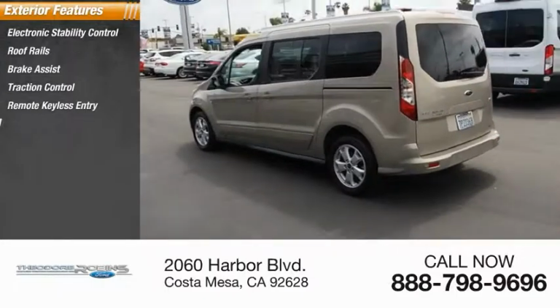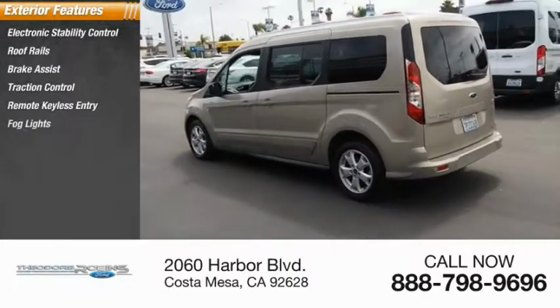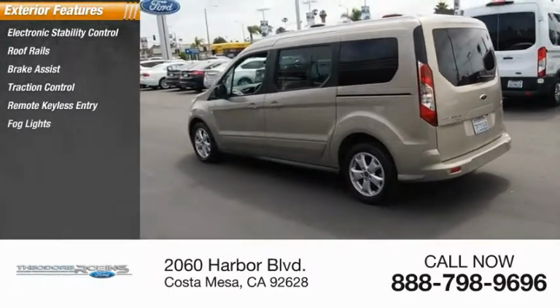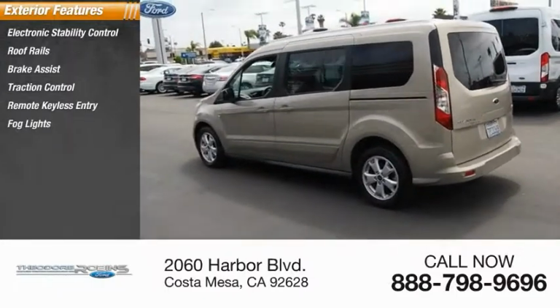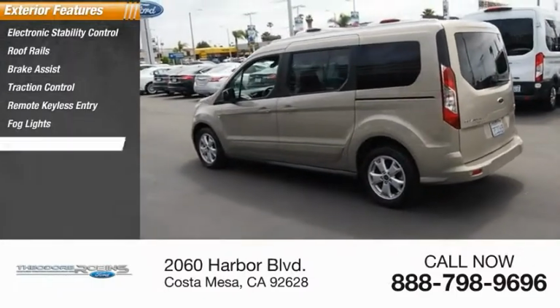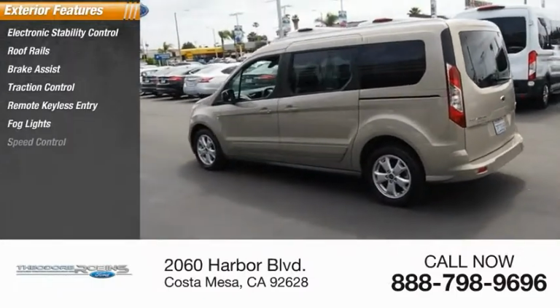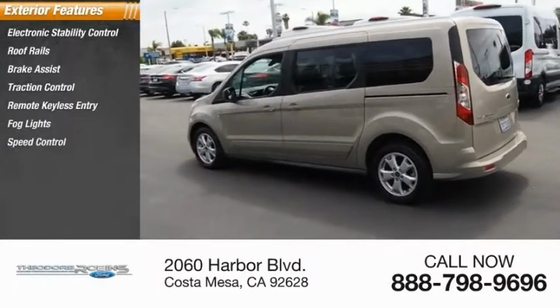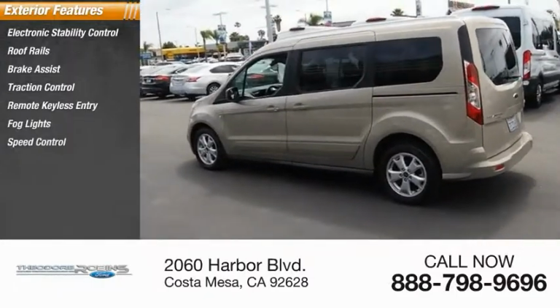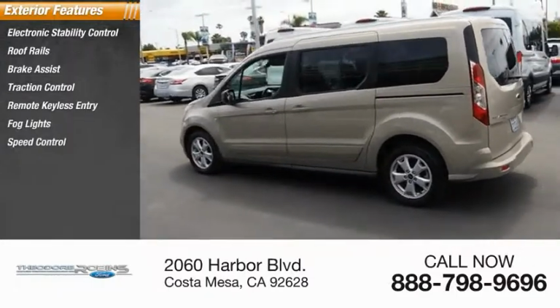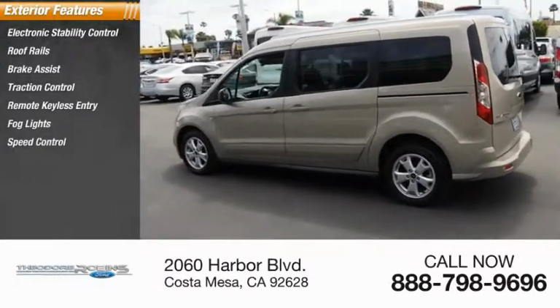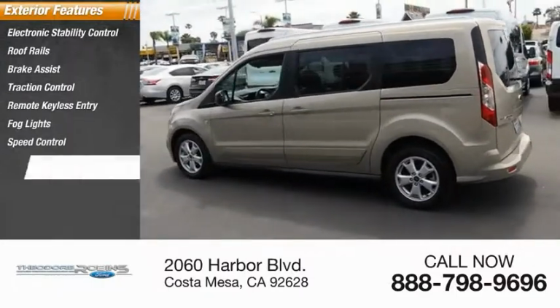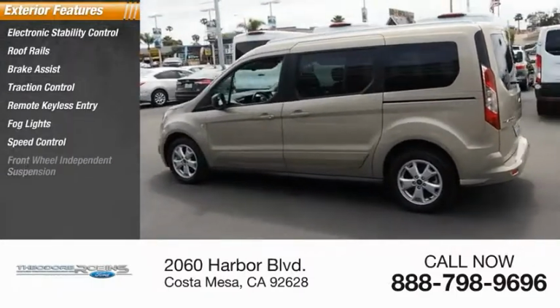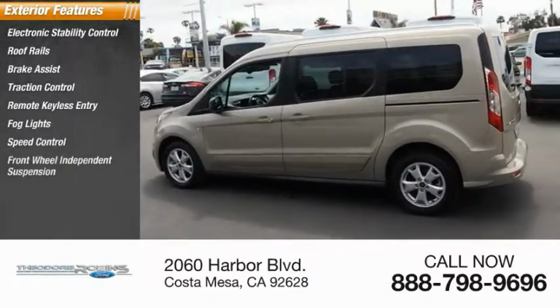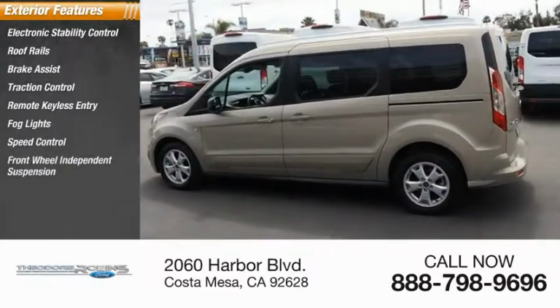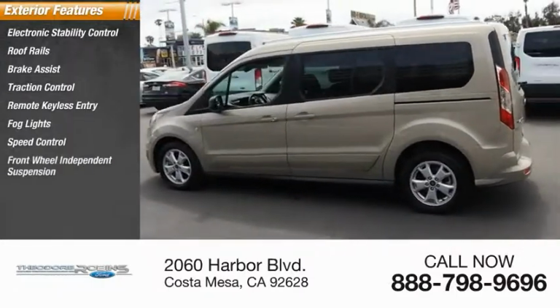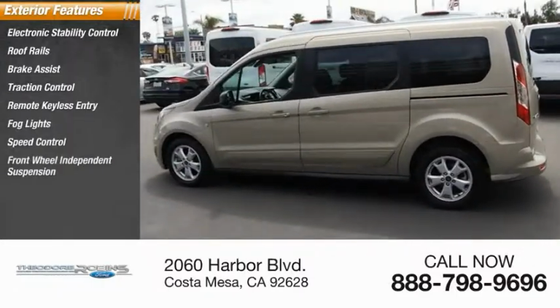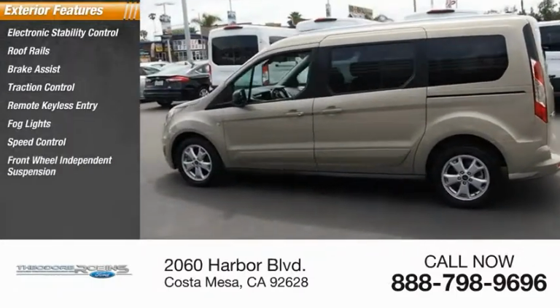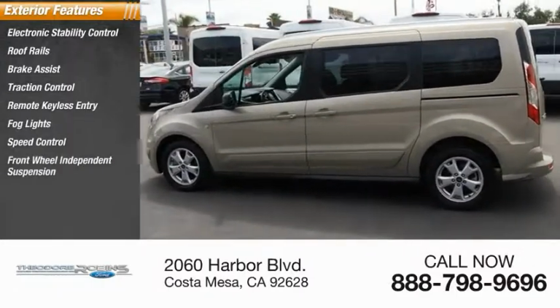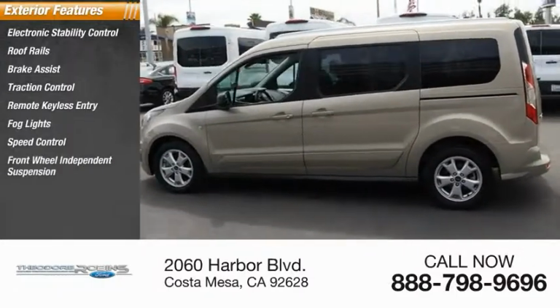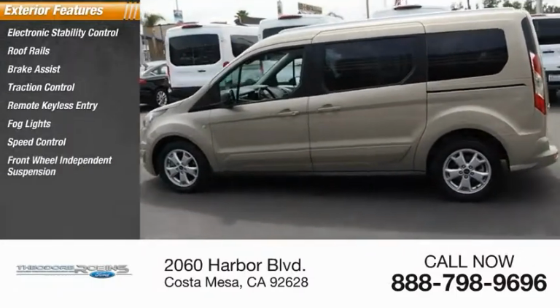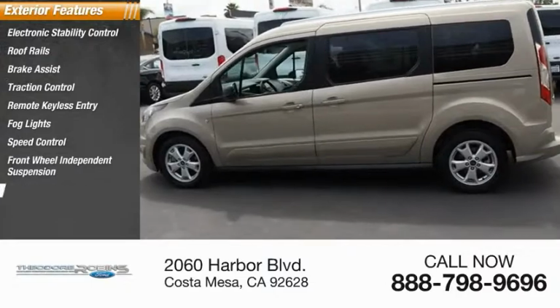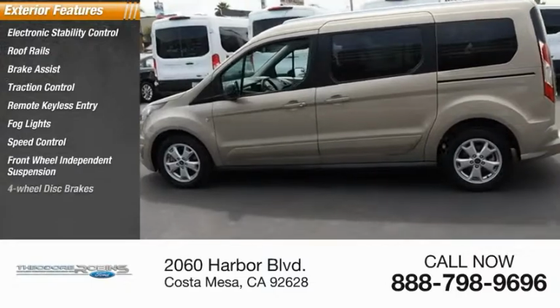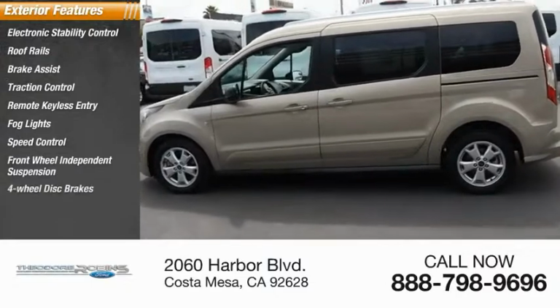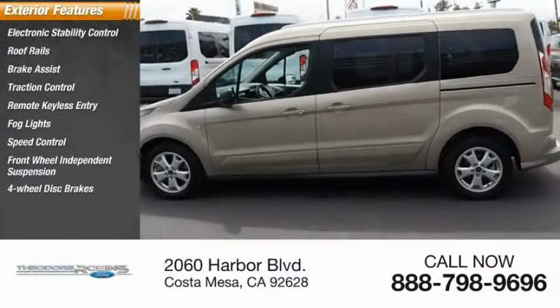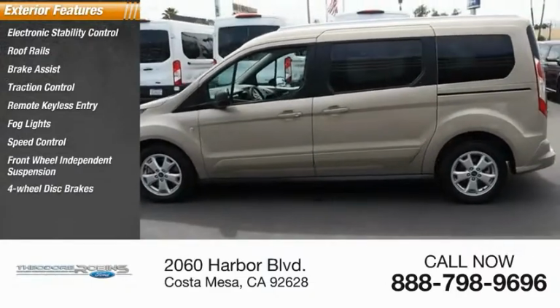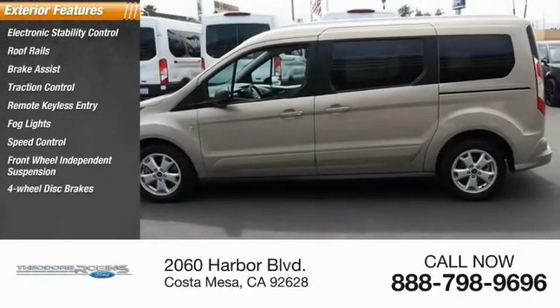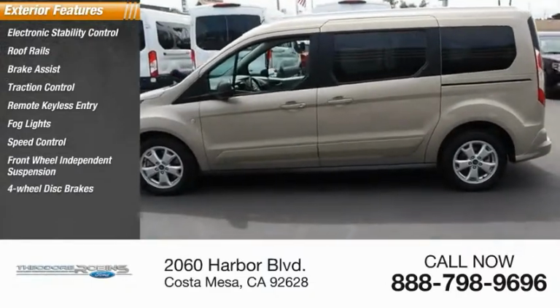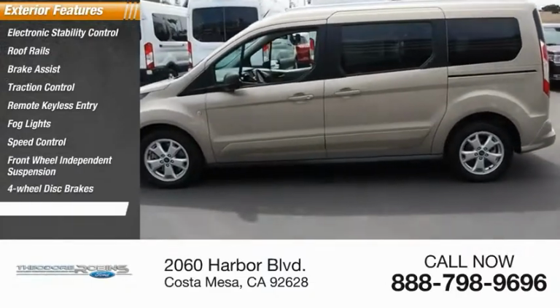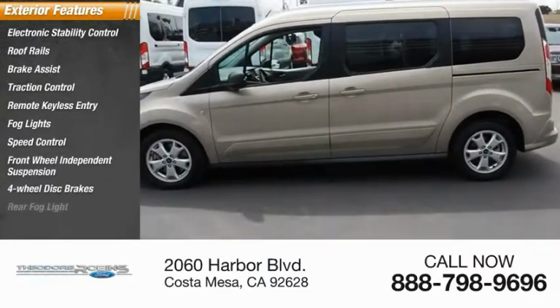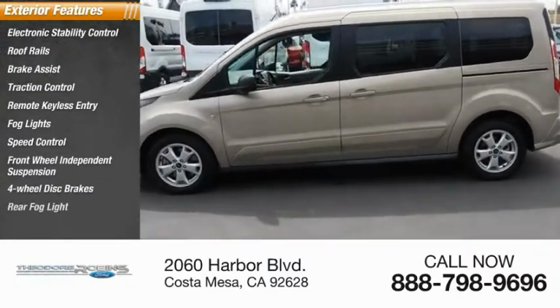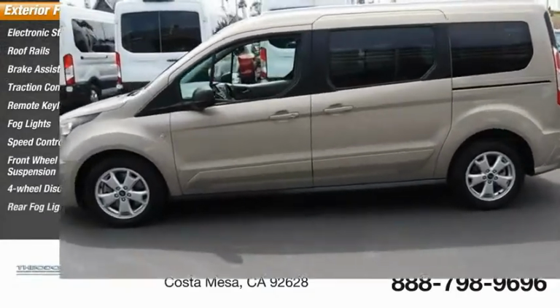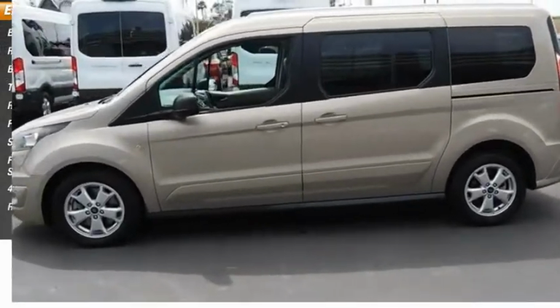Fog lights, speed control, front-wheel independent suspension, four-wheel disc brakes, rear fog light.